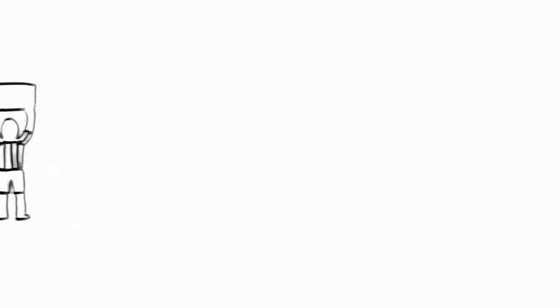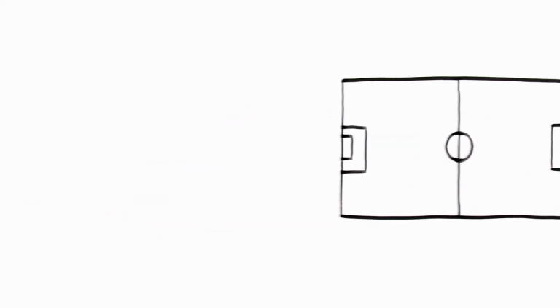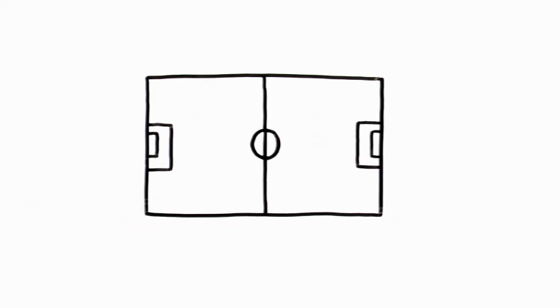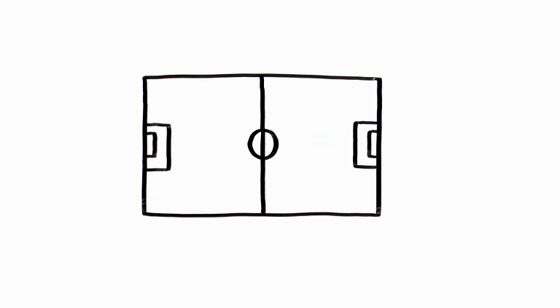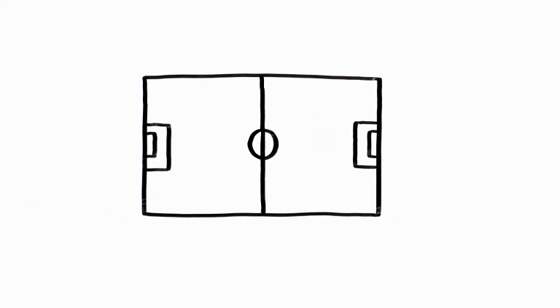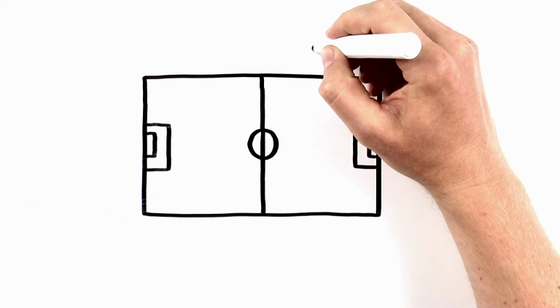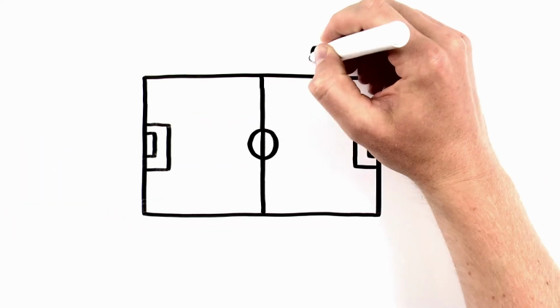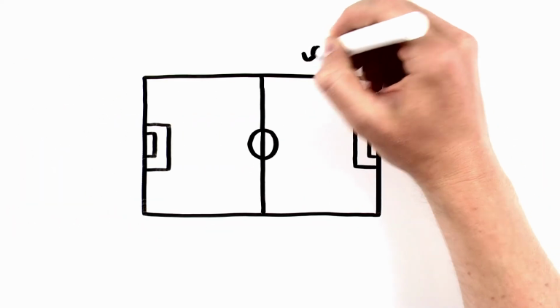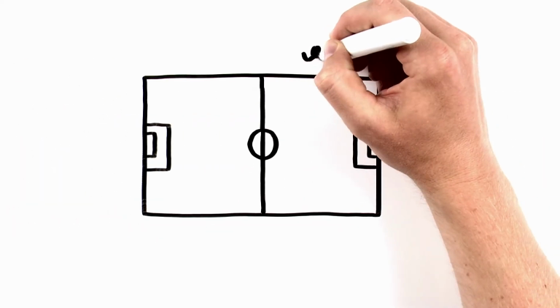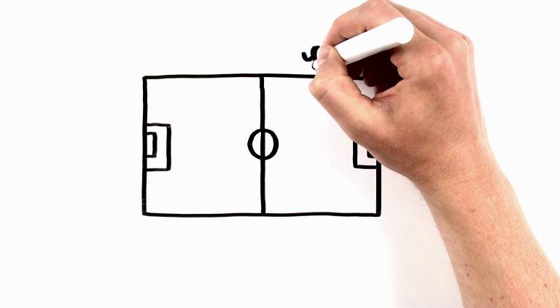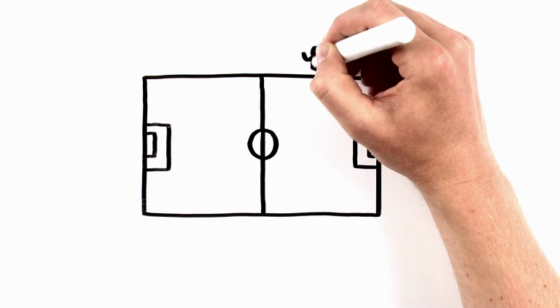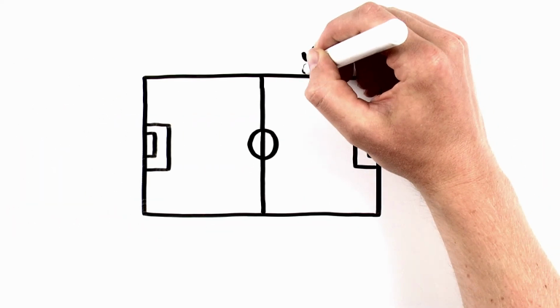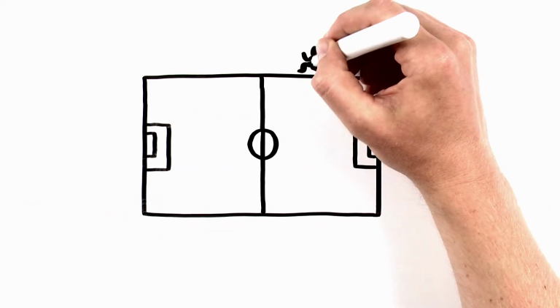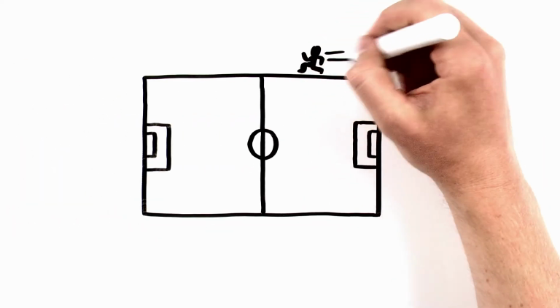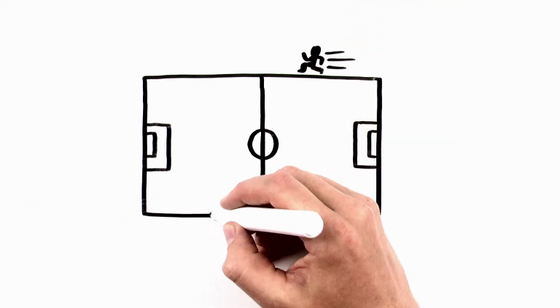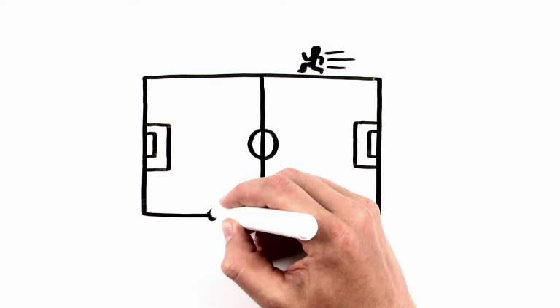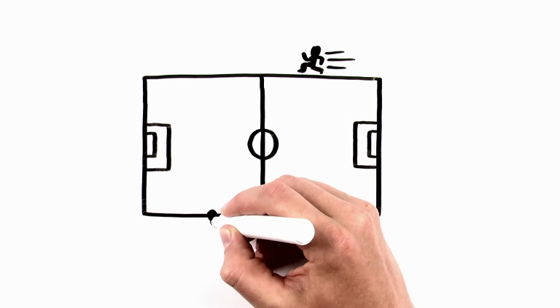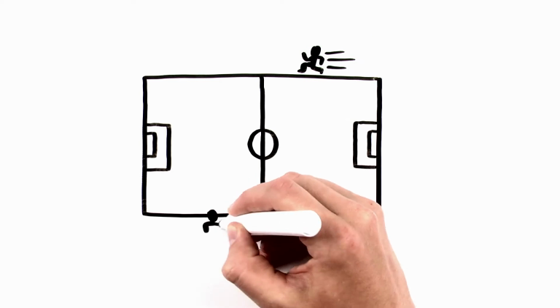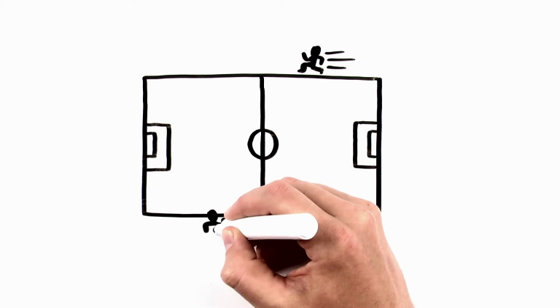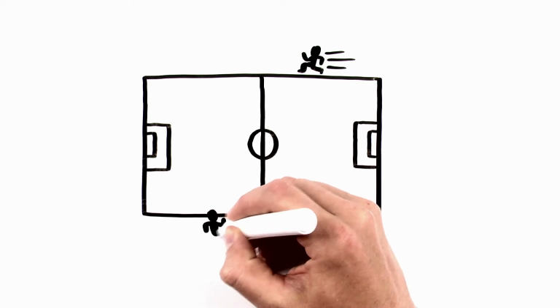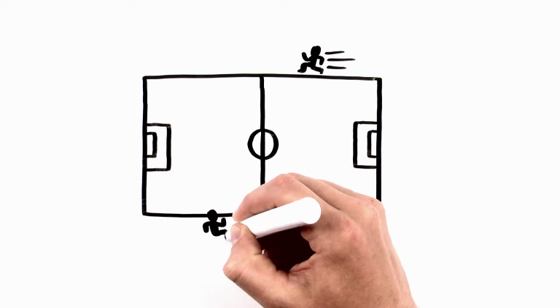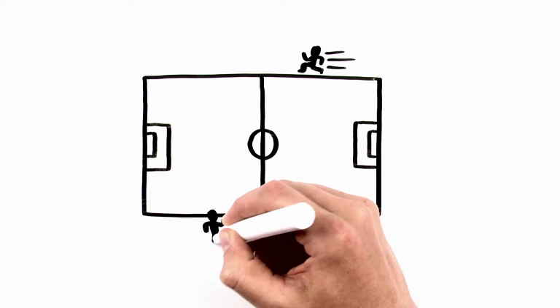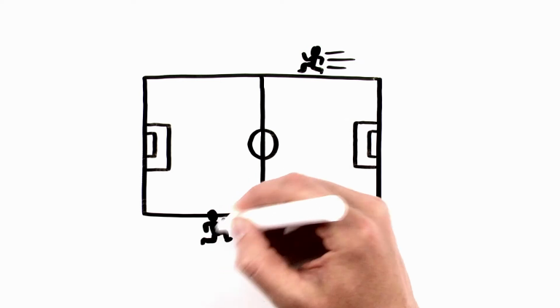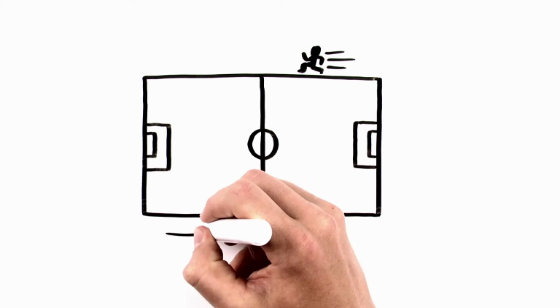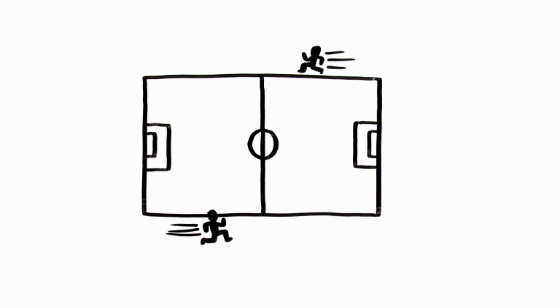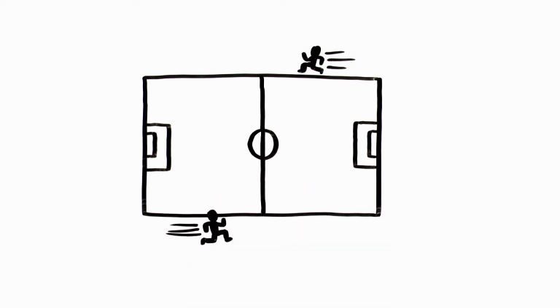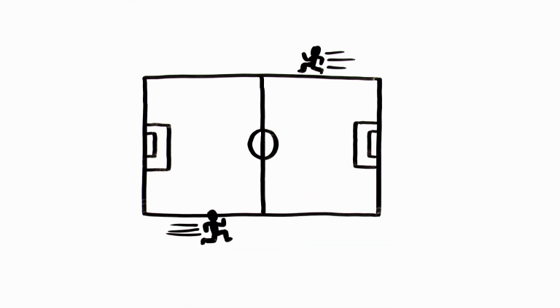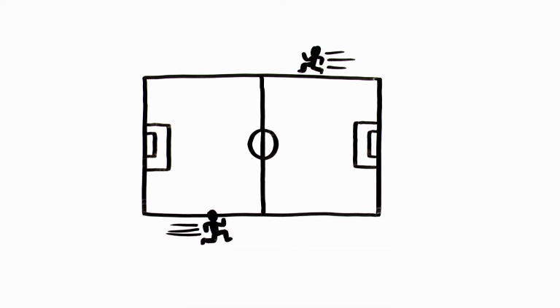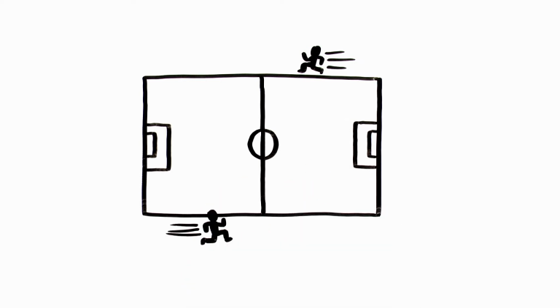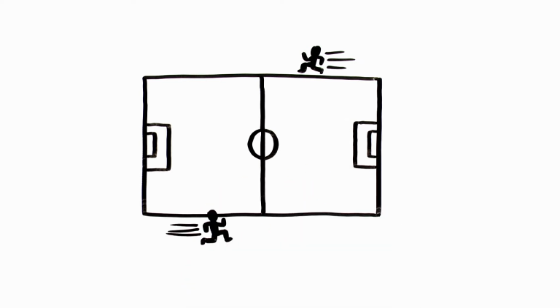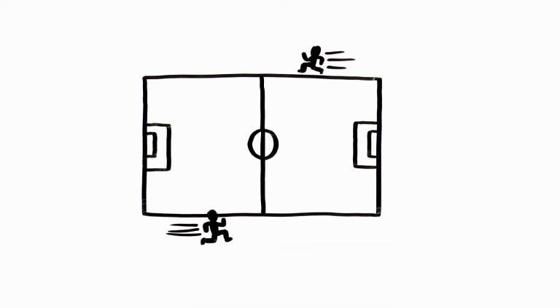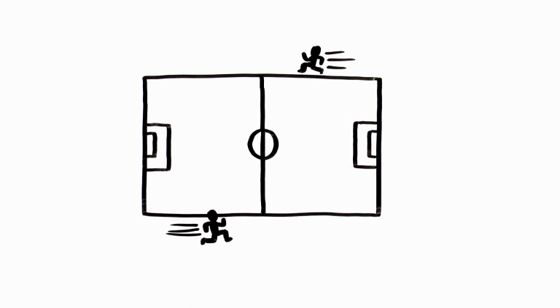The two assistants each run up and down half of the field on opposite sides as the defensive line changes. They move a lot.